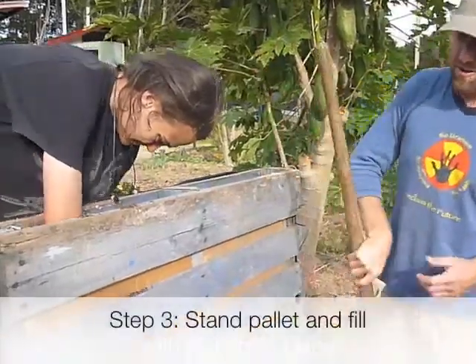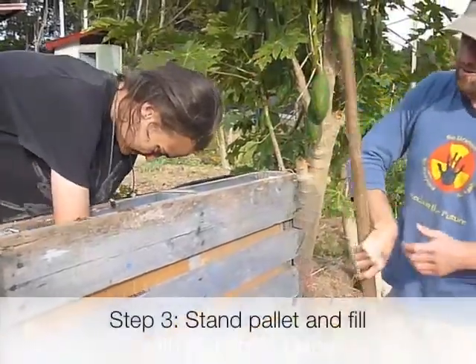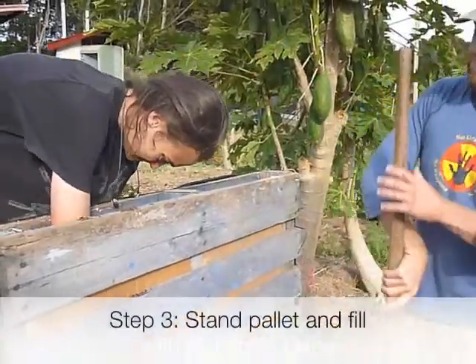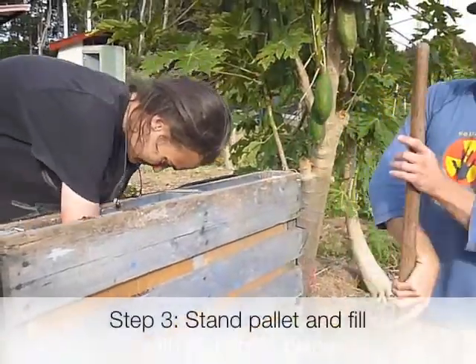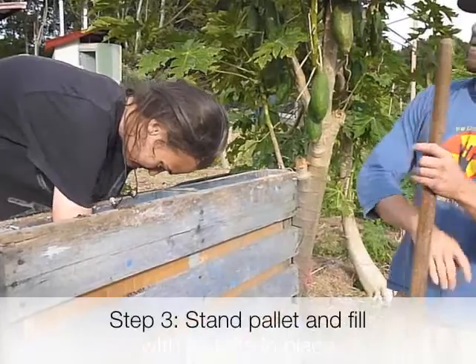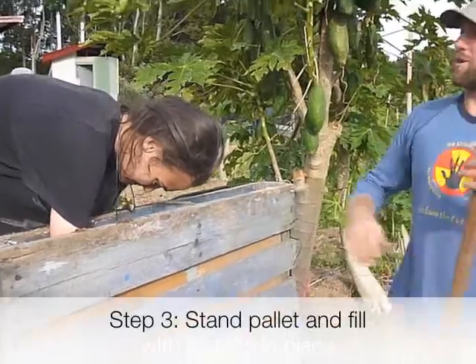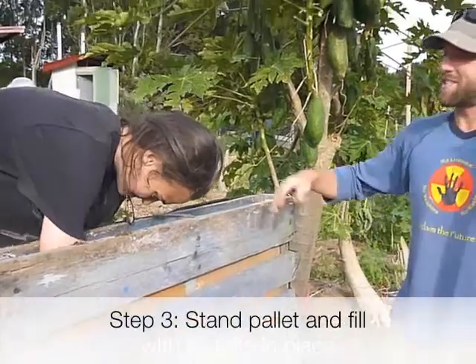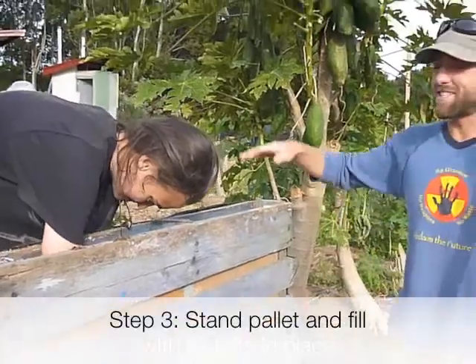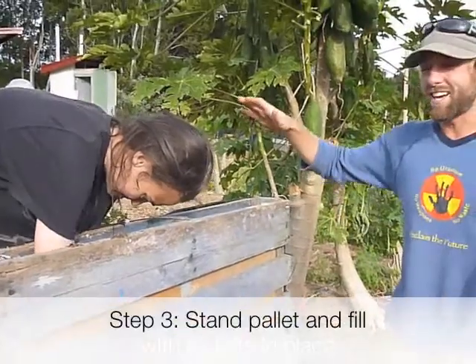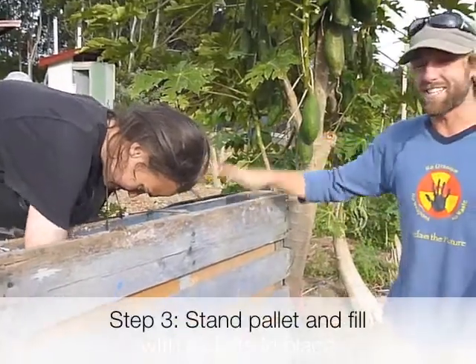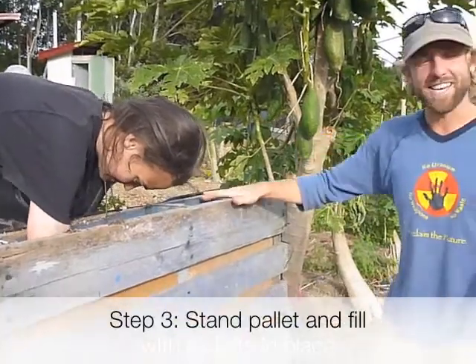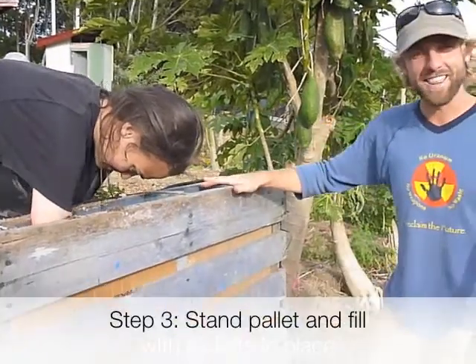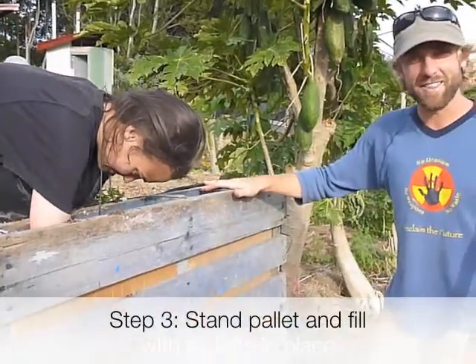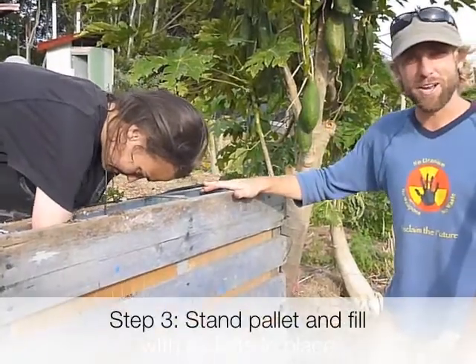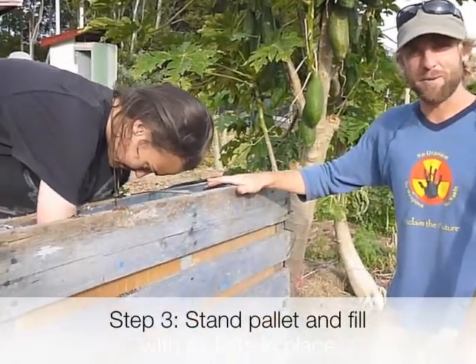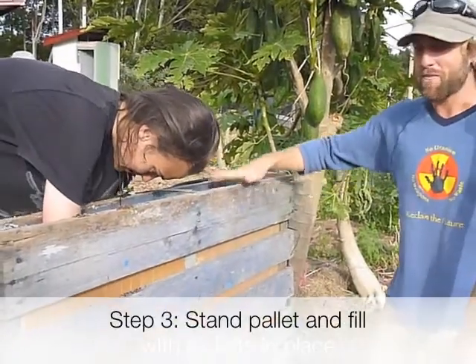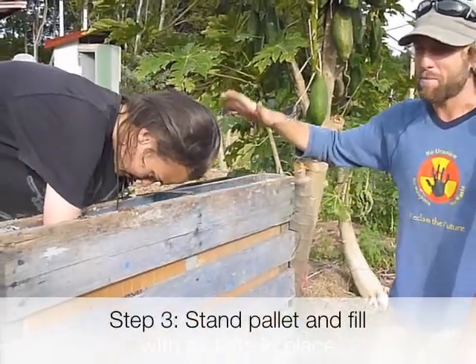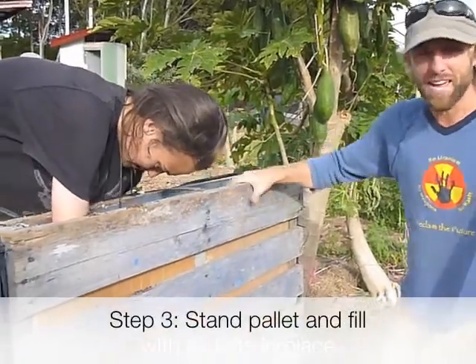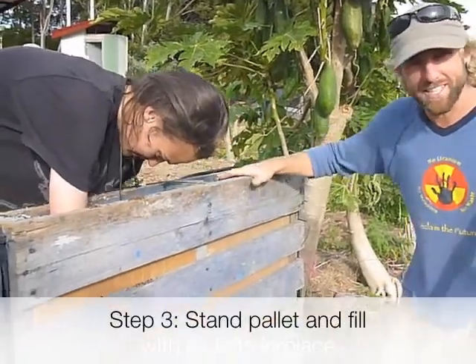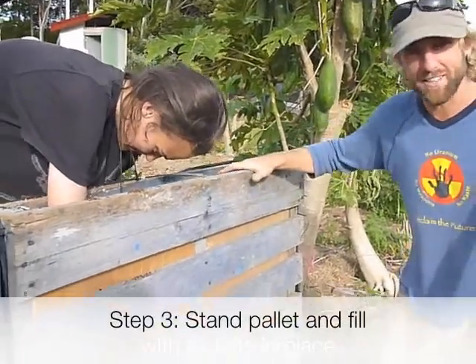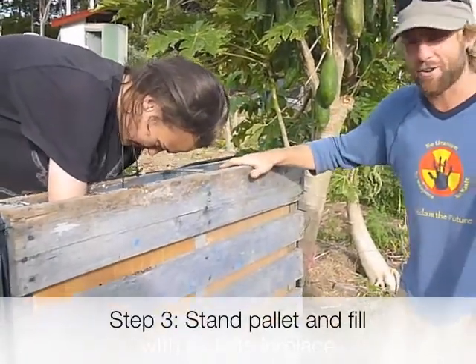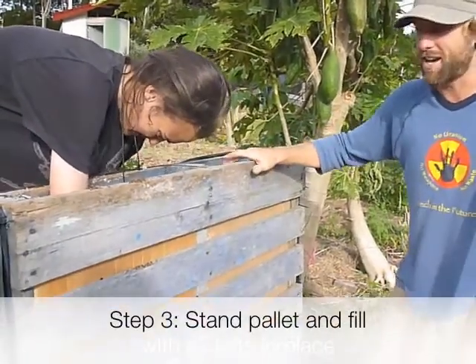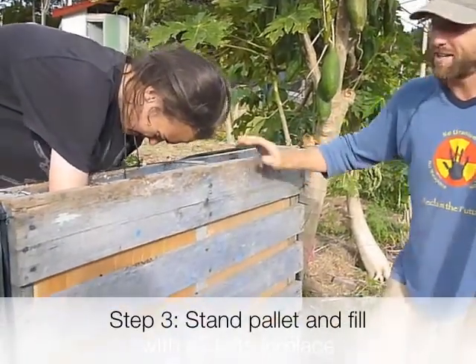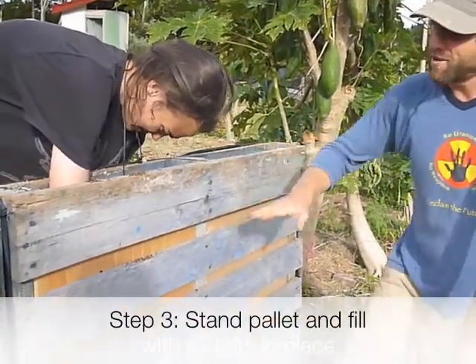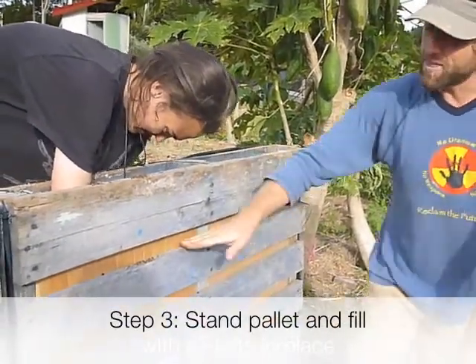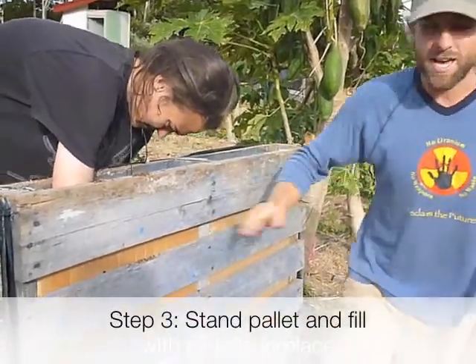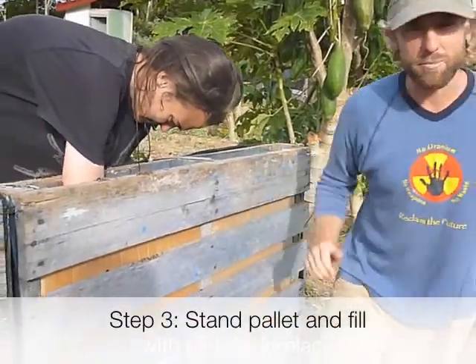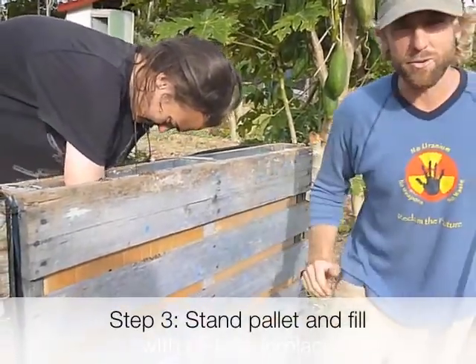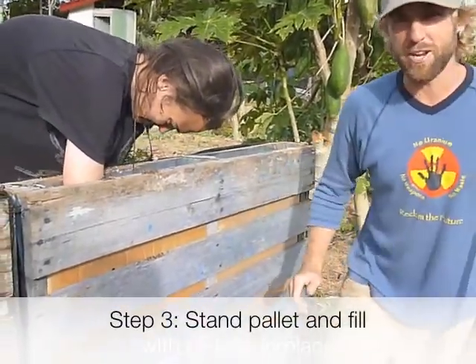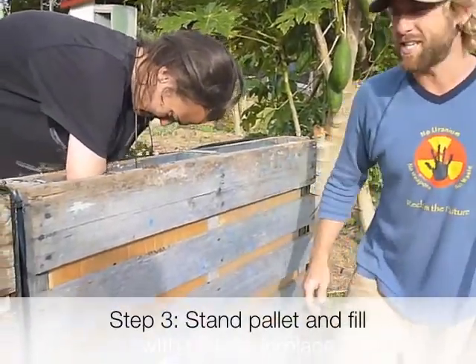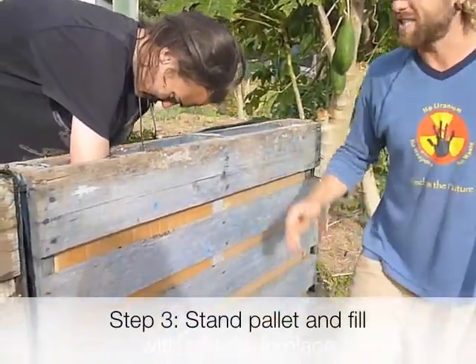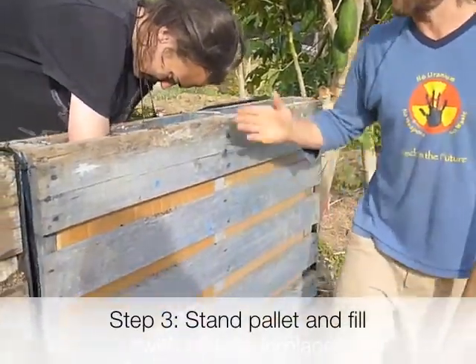We just decided to stand this one up and peg it into the ground with the cardboard already attached.